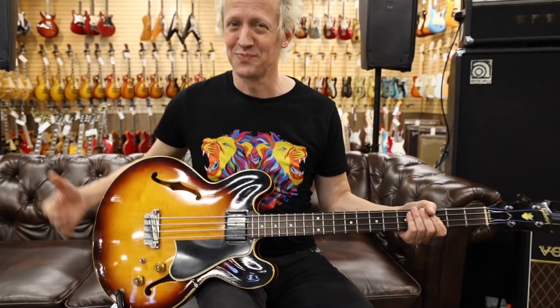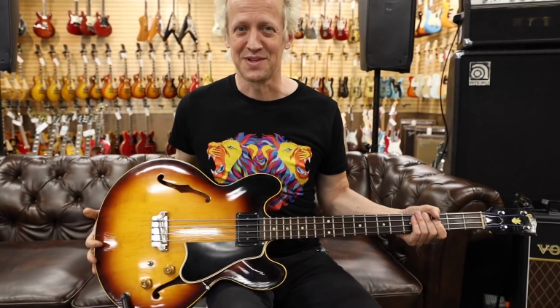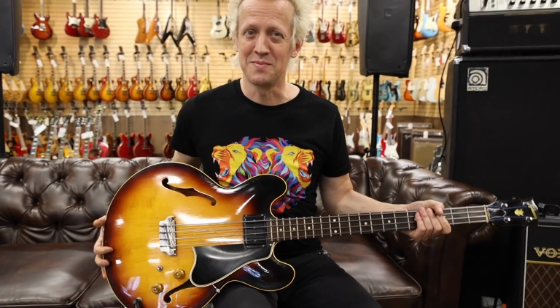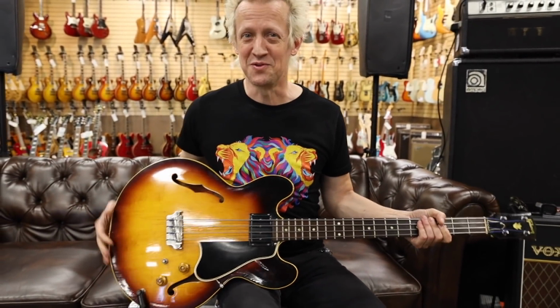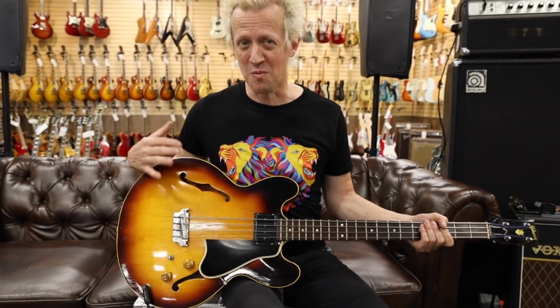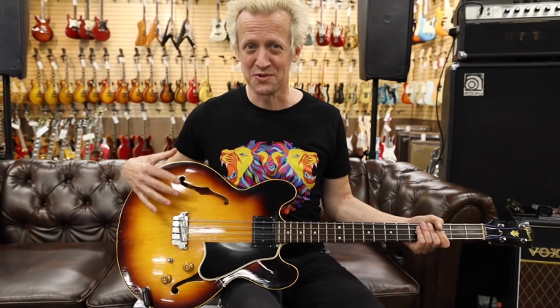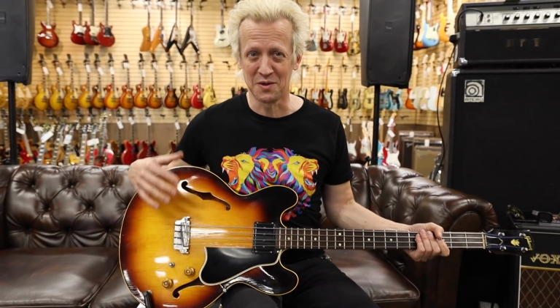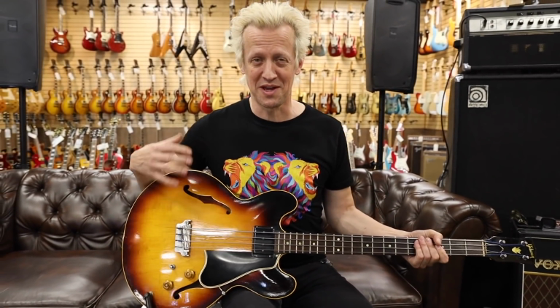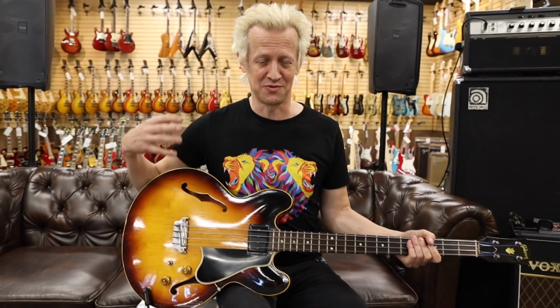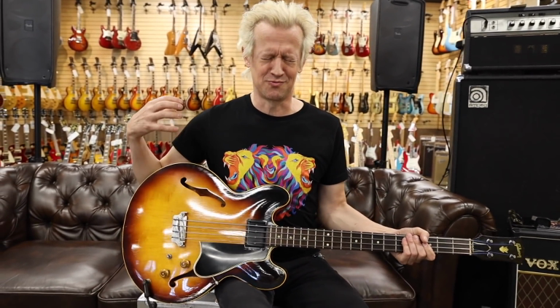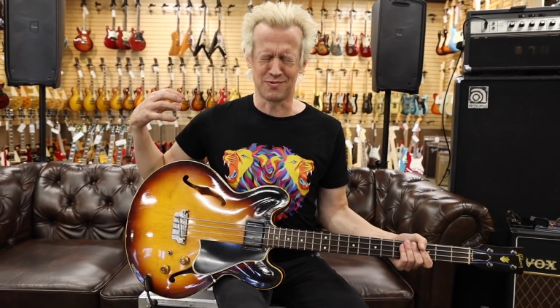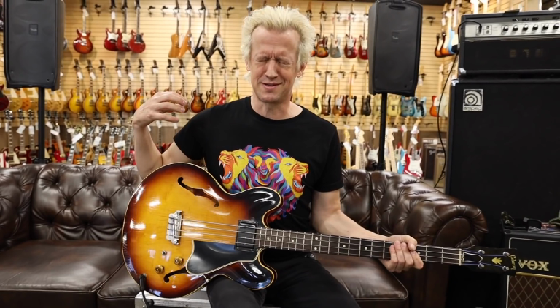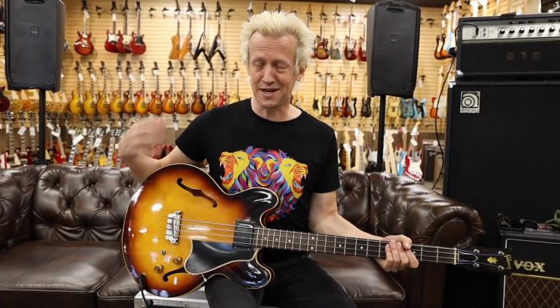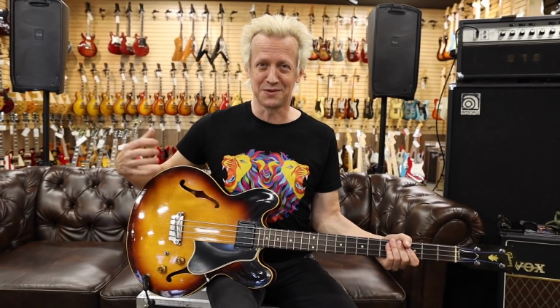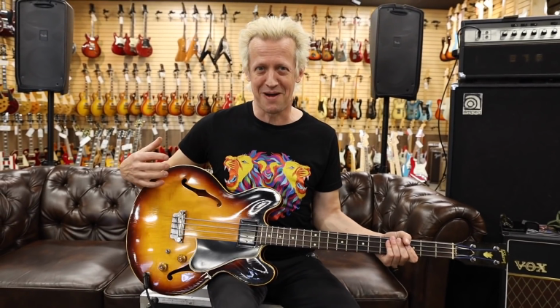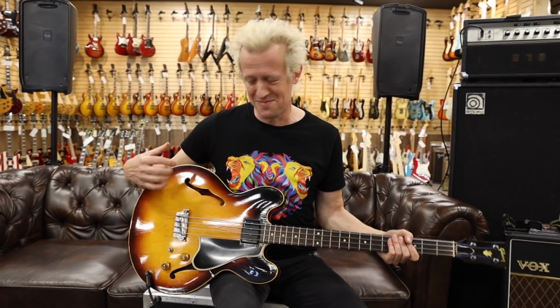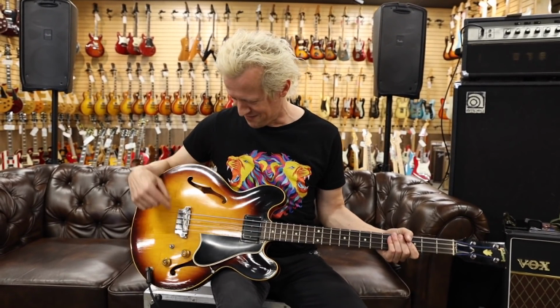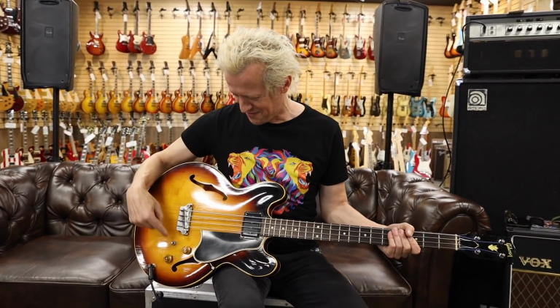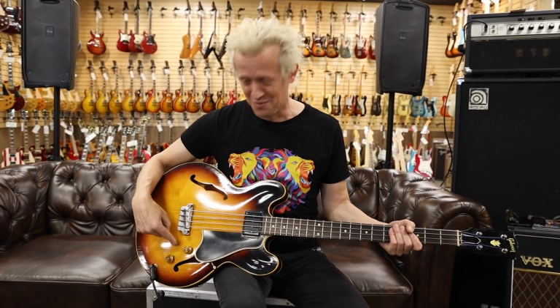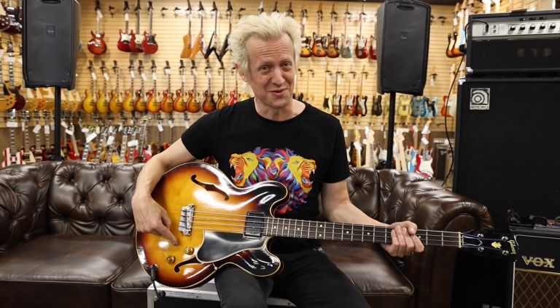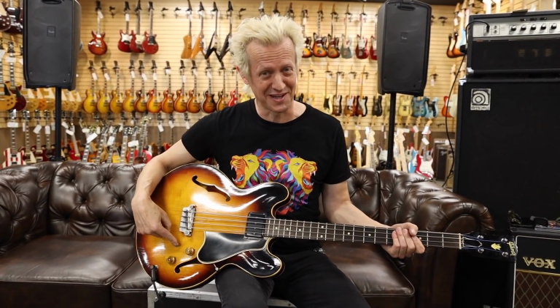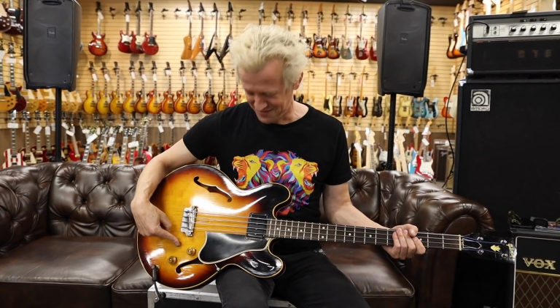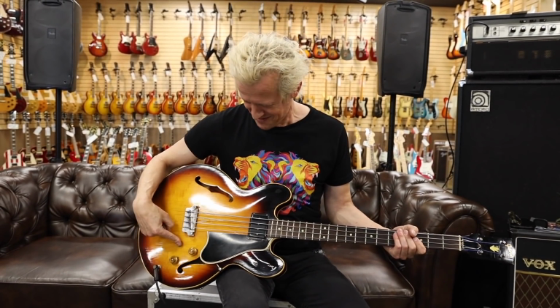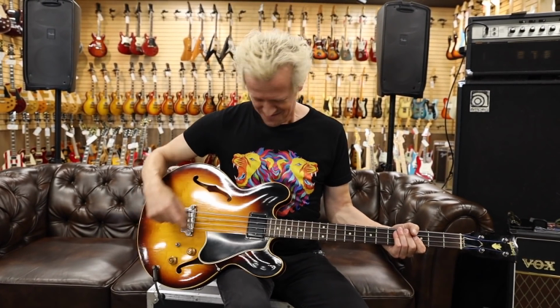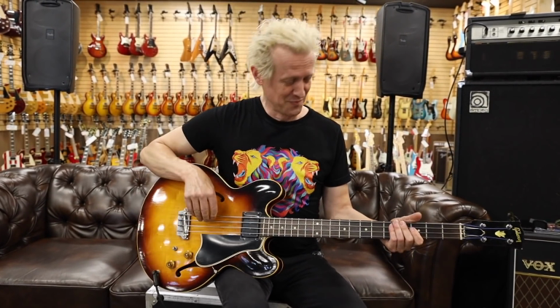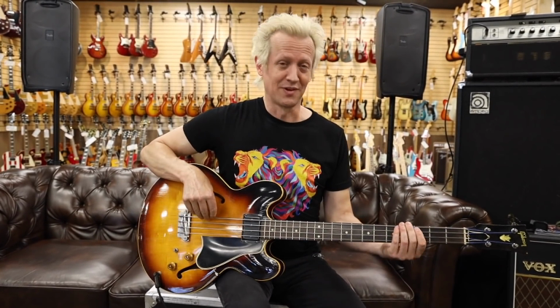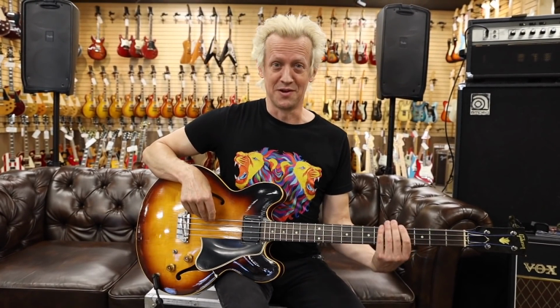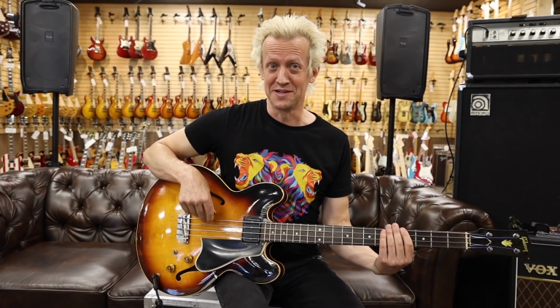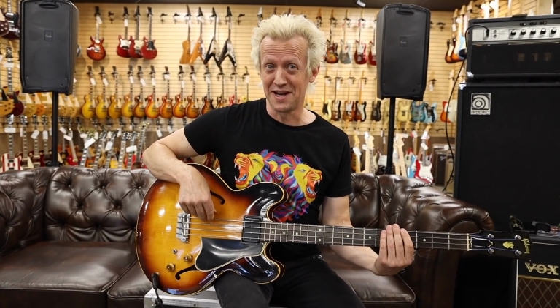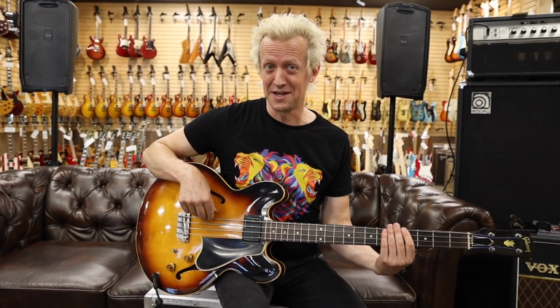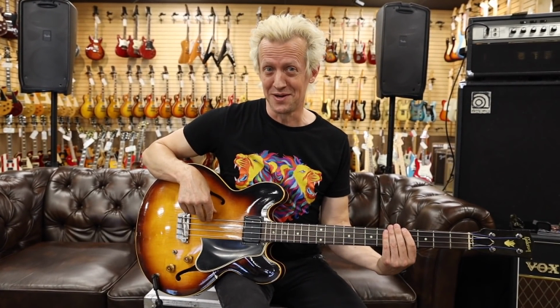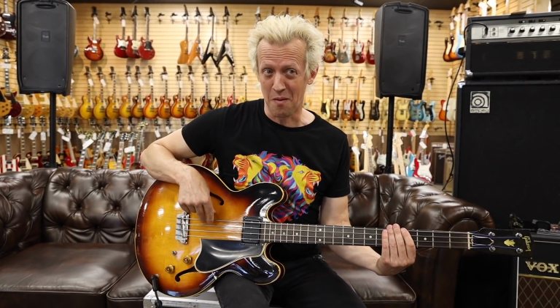So that would be the normal circuit without the ridiculous bottom end that the boost circuit gives. Here it is again in case you want to hear it.